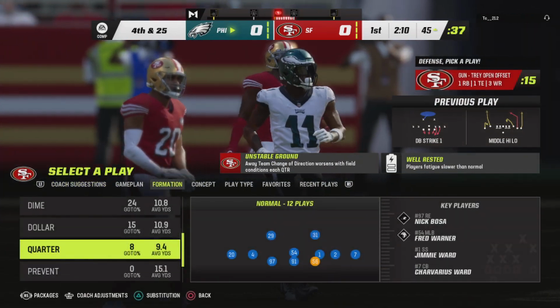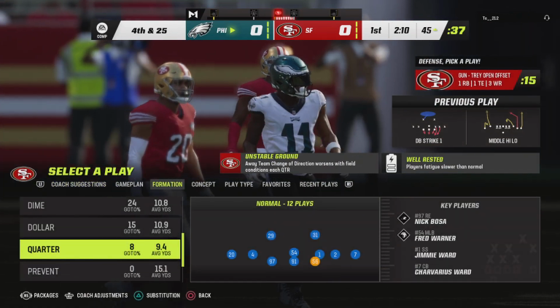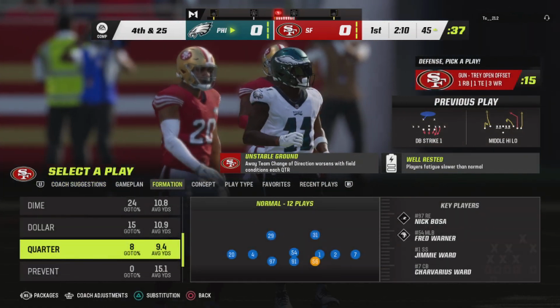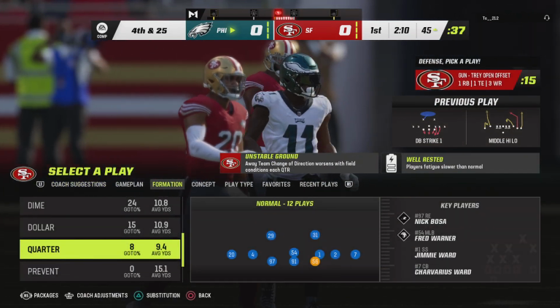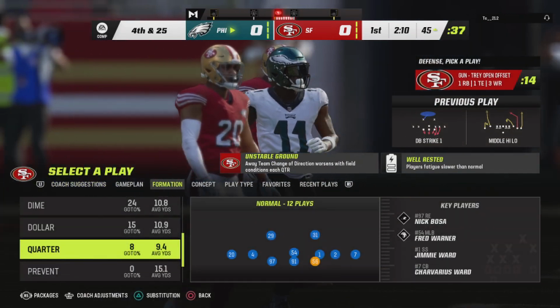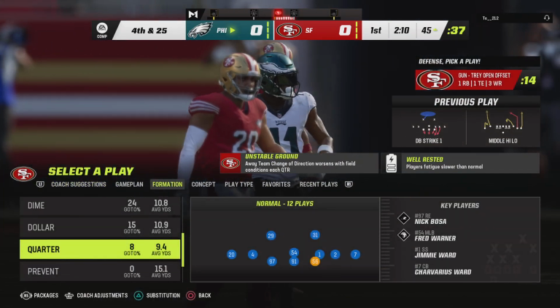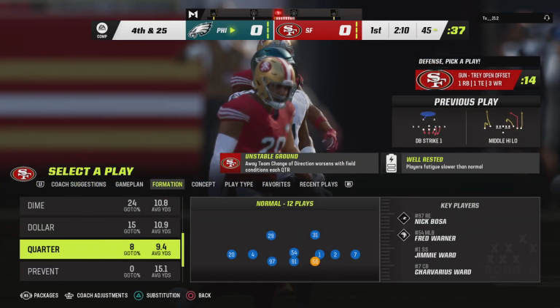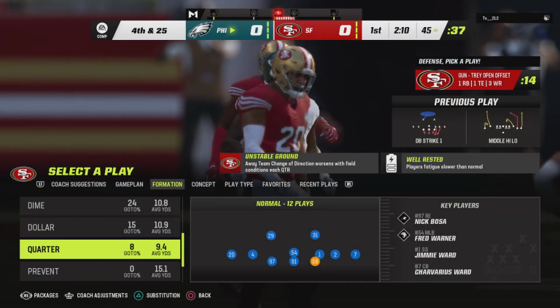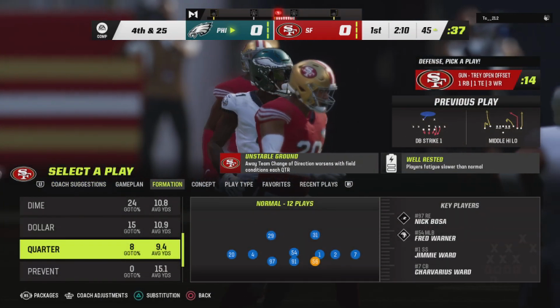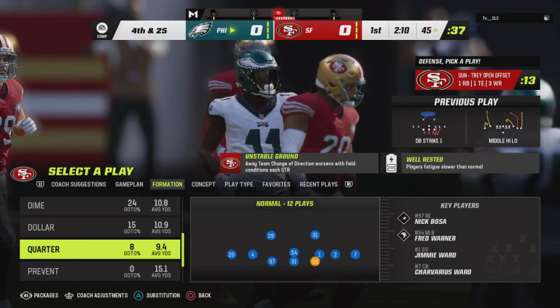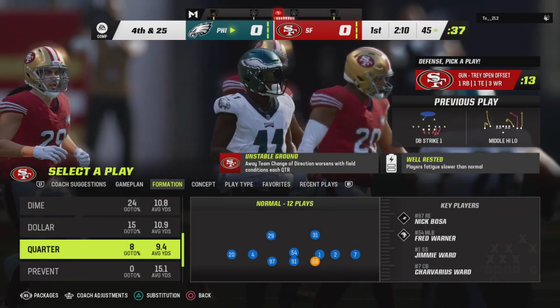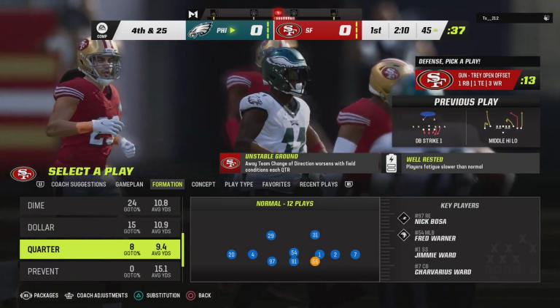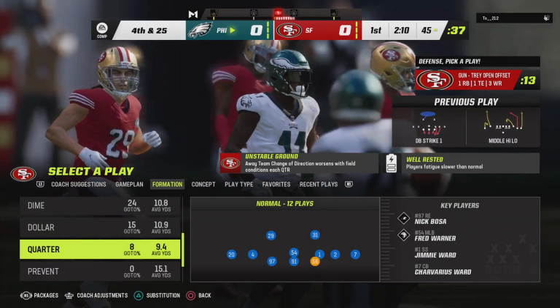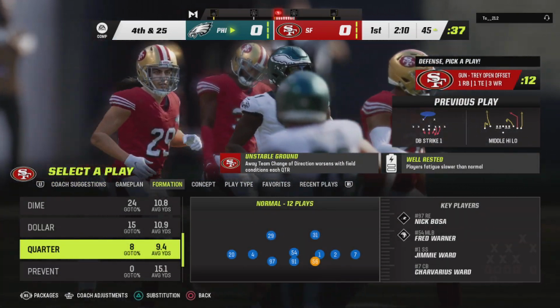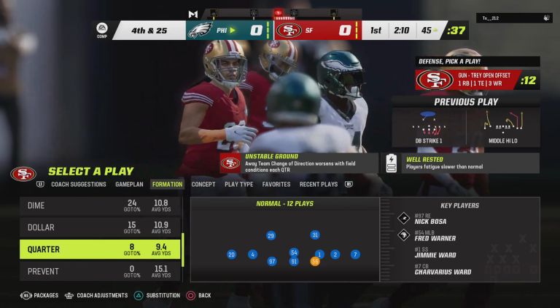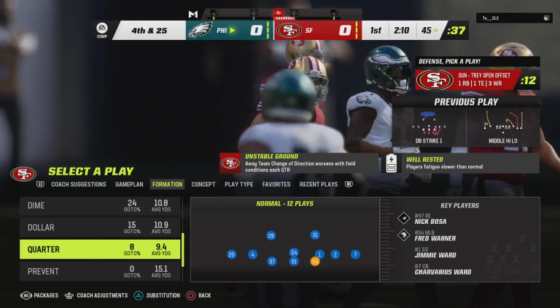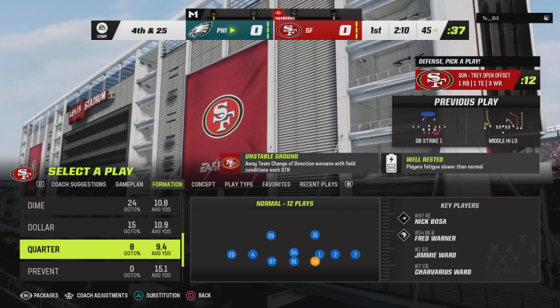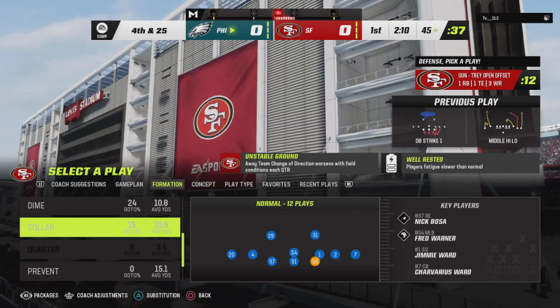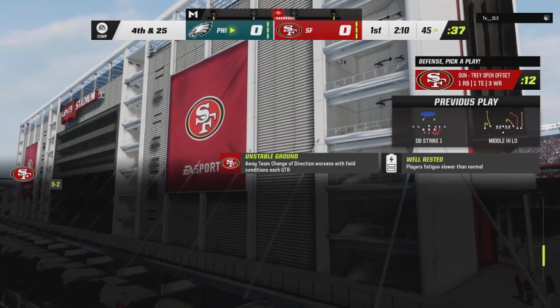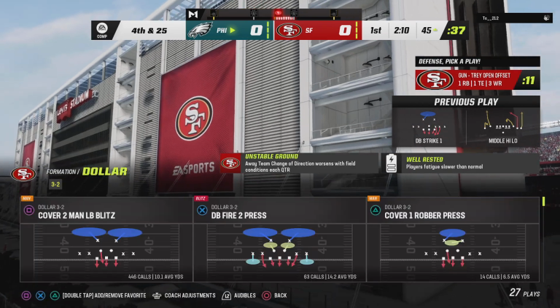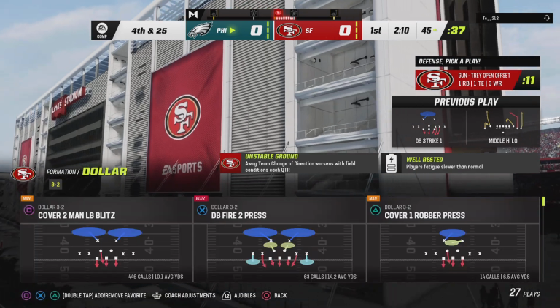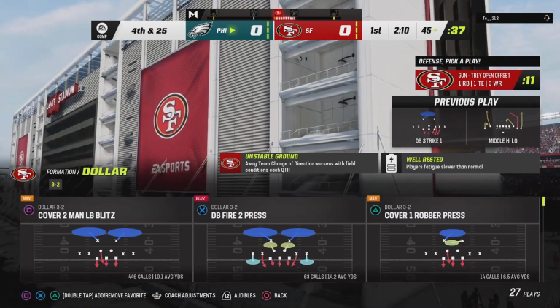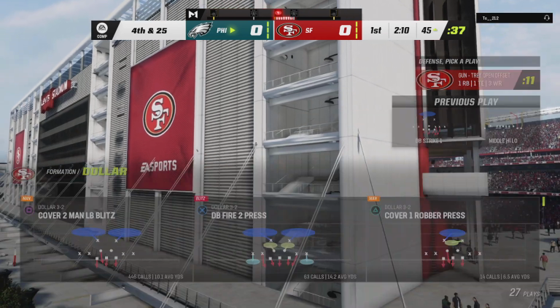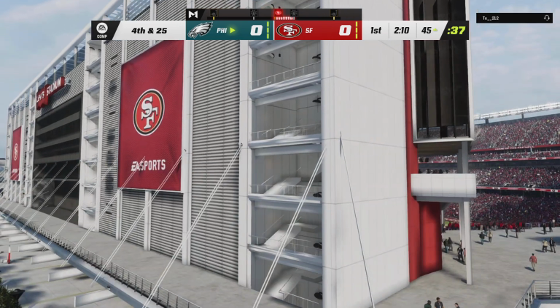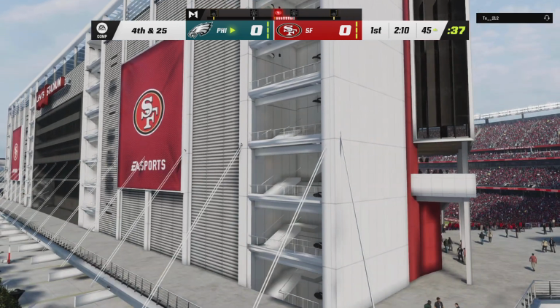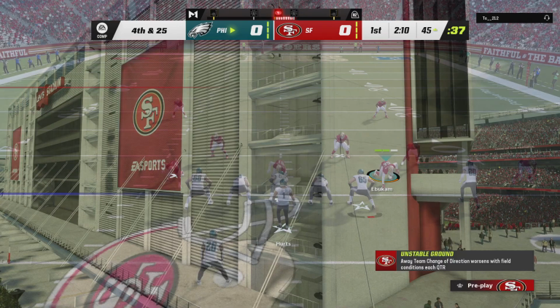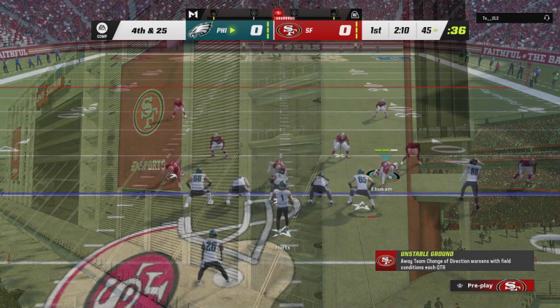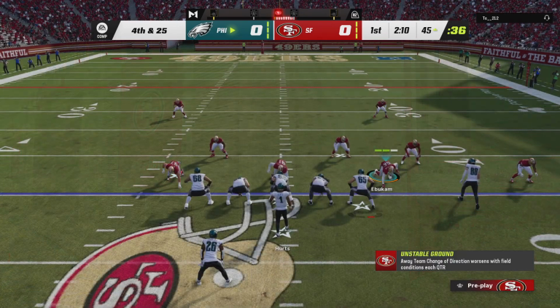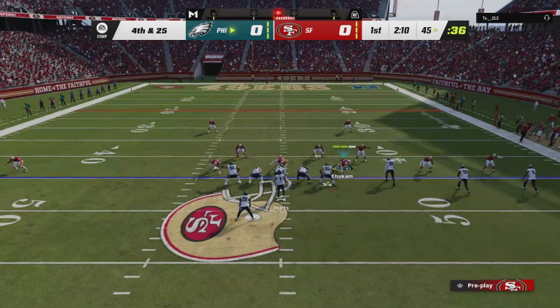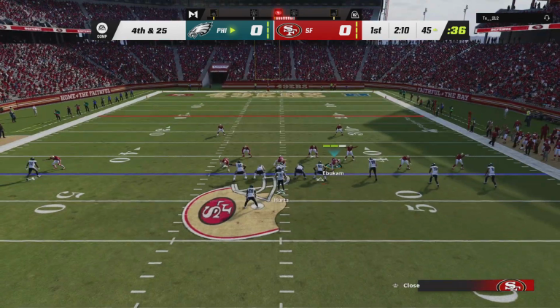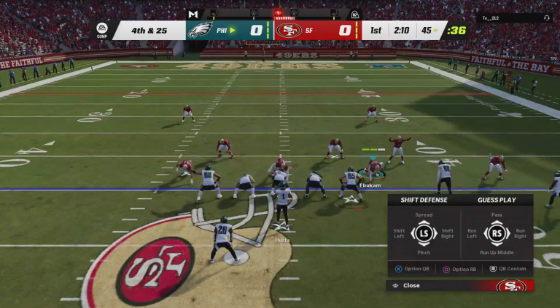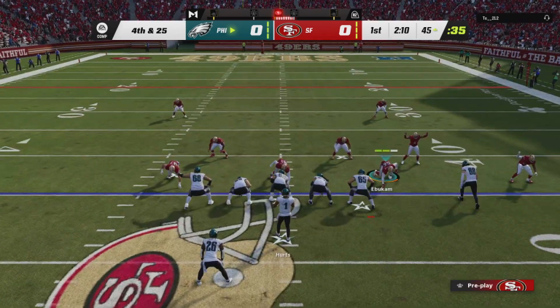They are such a talented team. They're defending the perimeter and taking away throws to the outside. Great confidence, great skill.